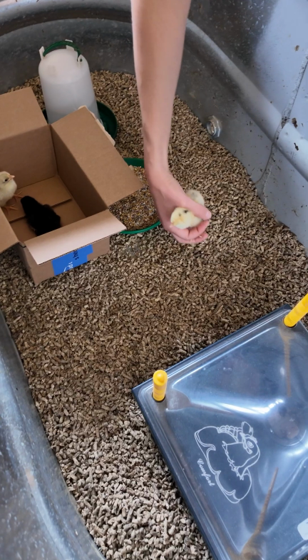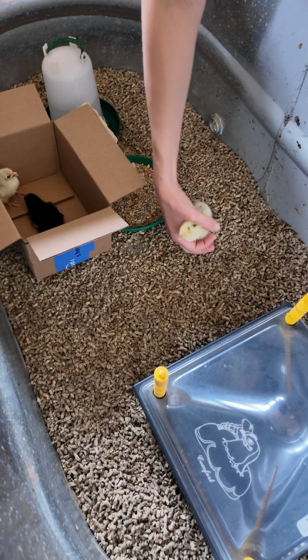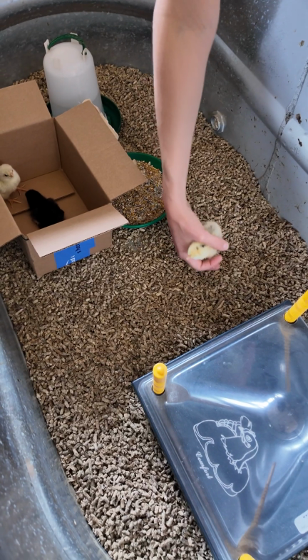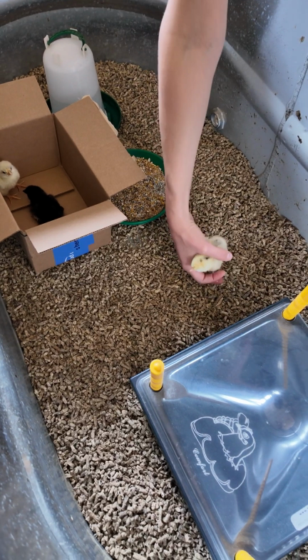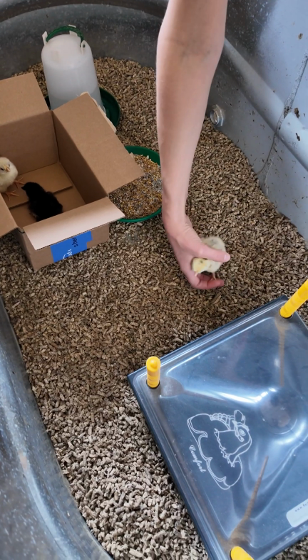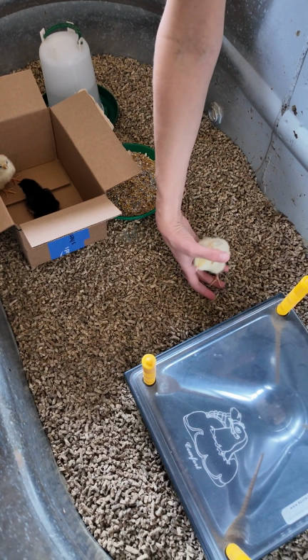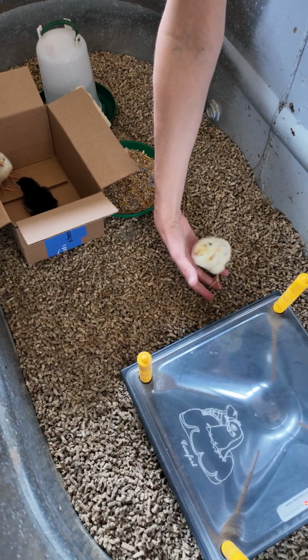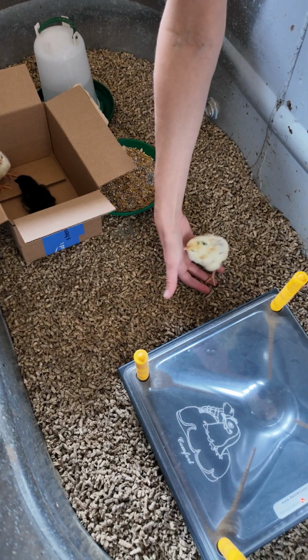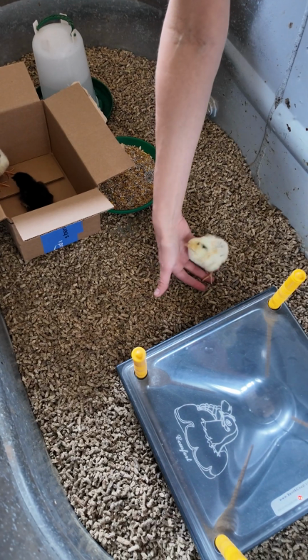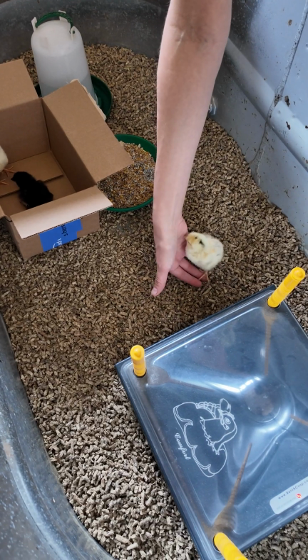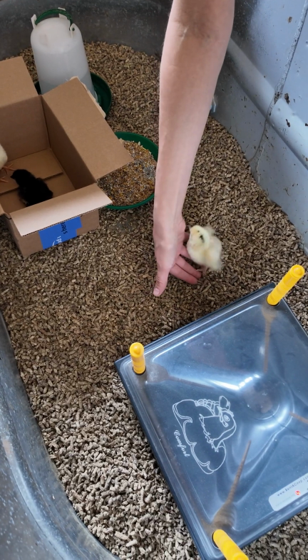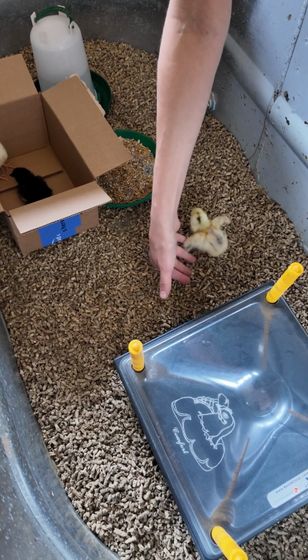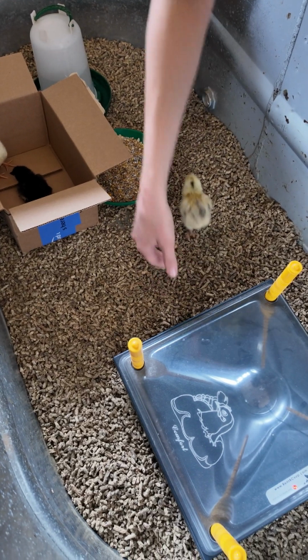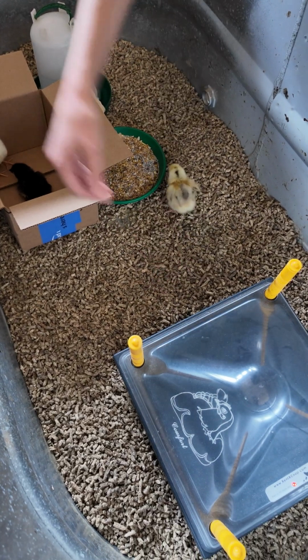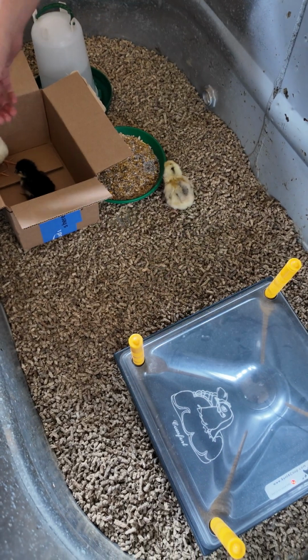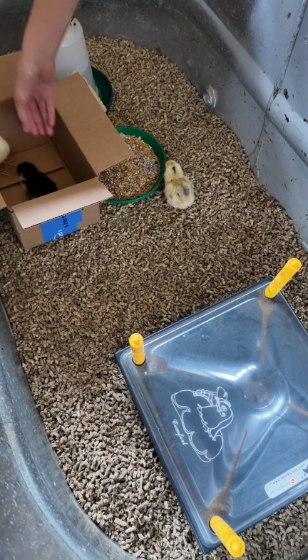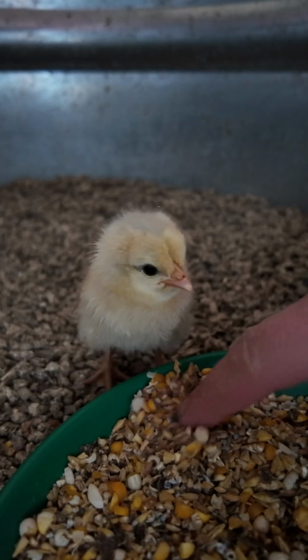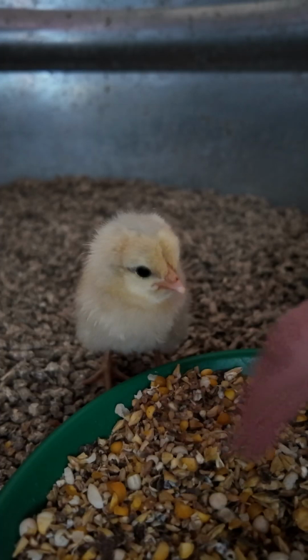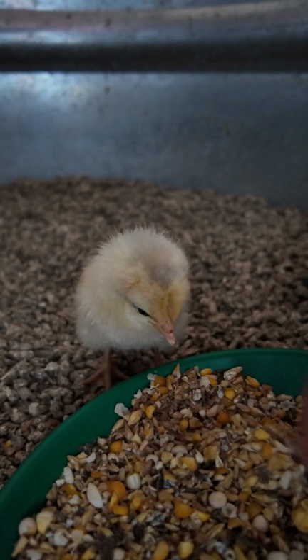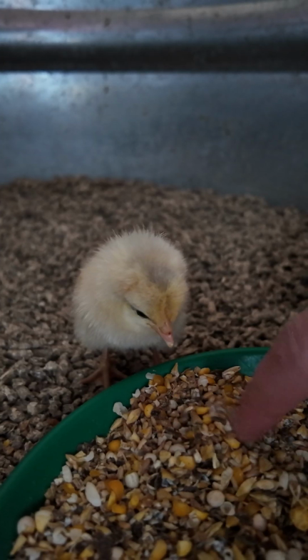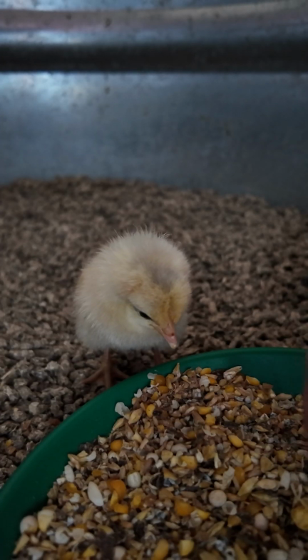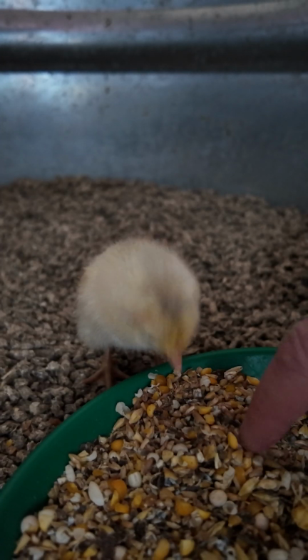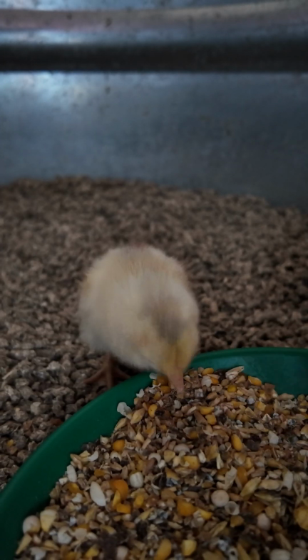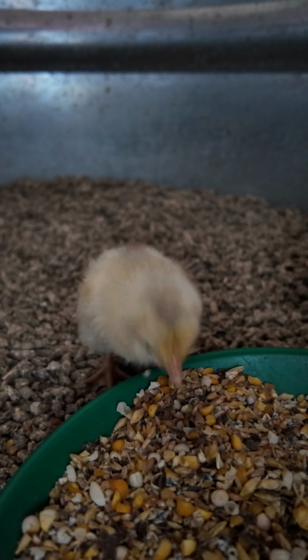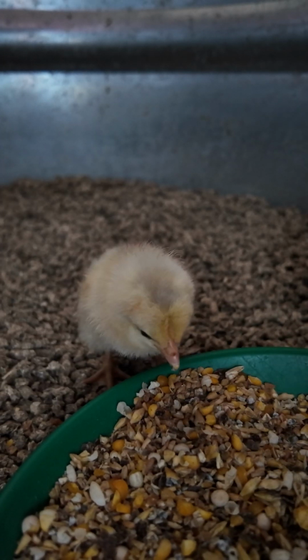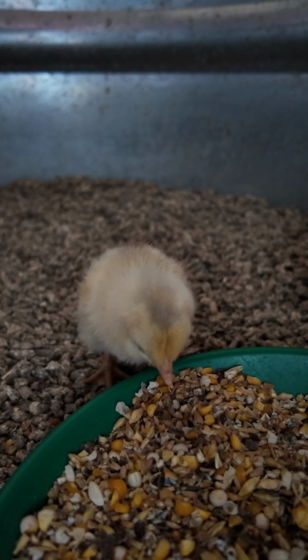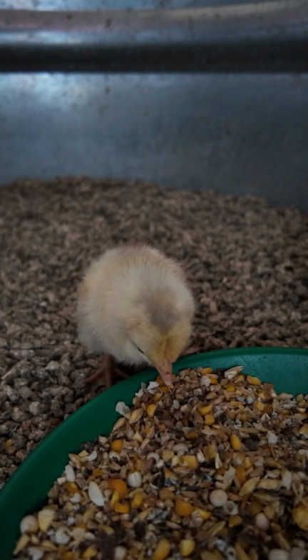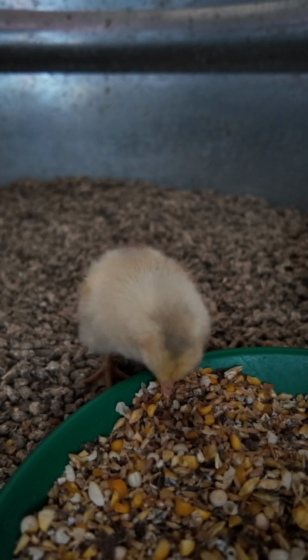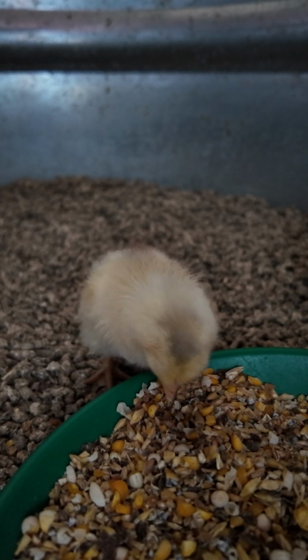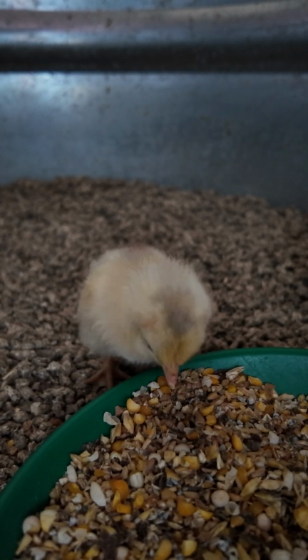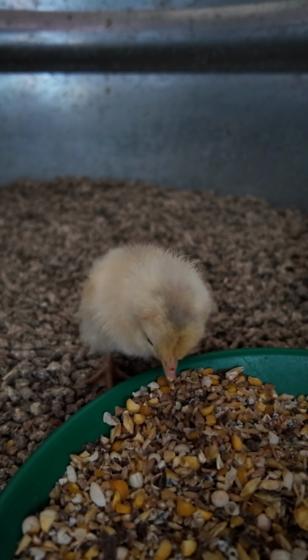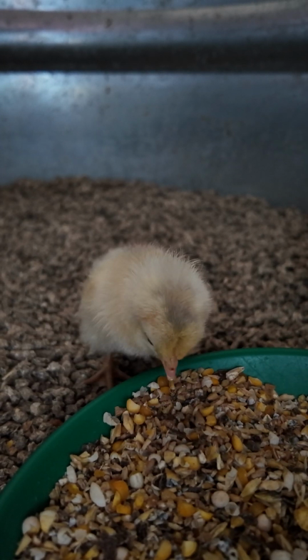If you purchase day-old chicks, they may not be familiar with what feed is. Provide them with some encouragement by tapping on the feed.